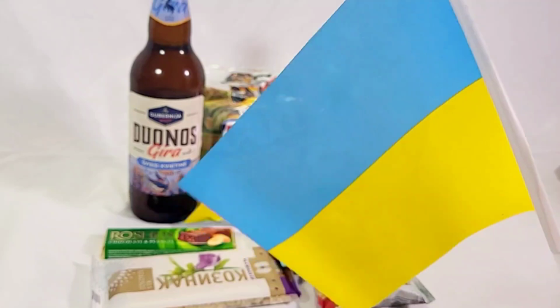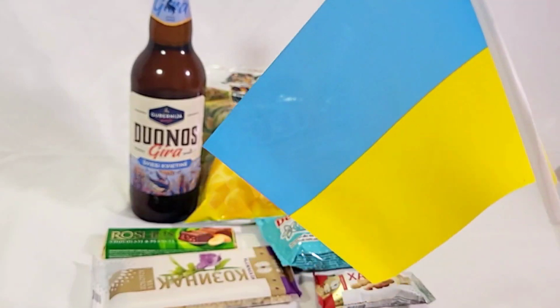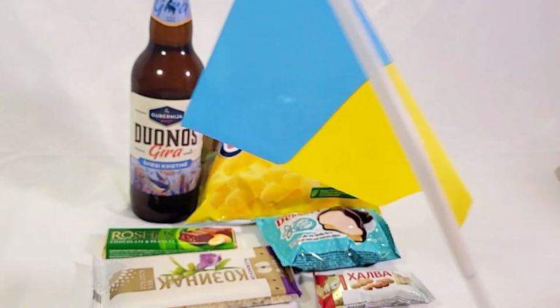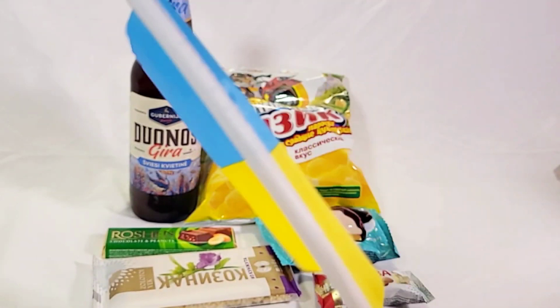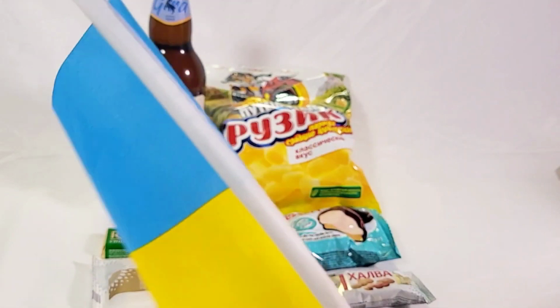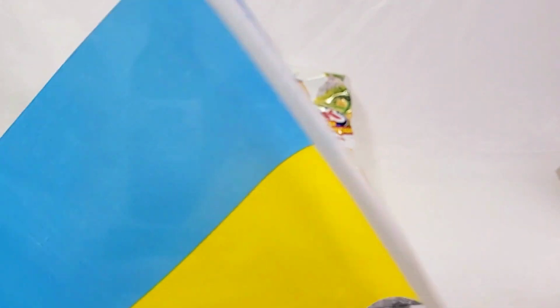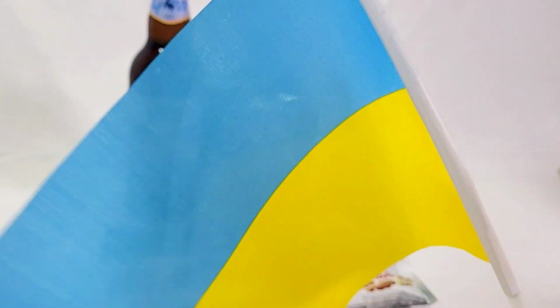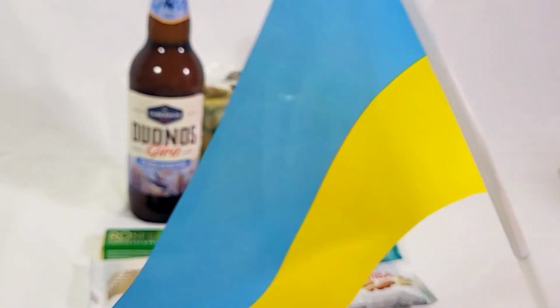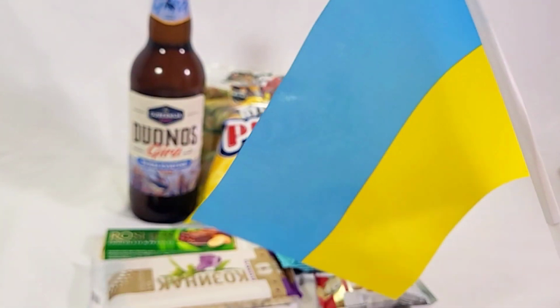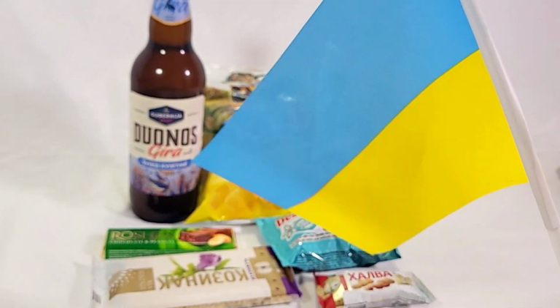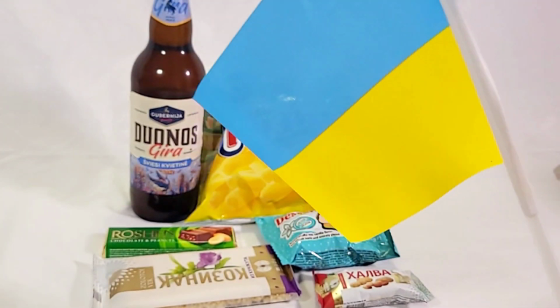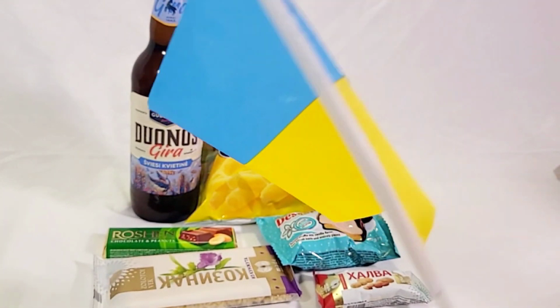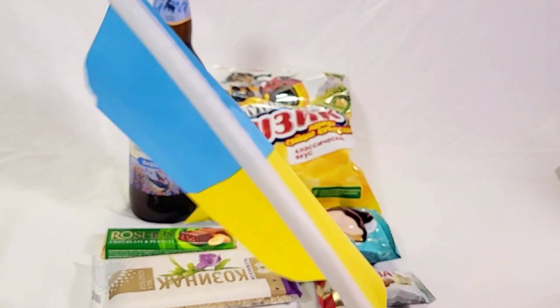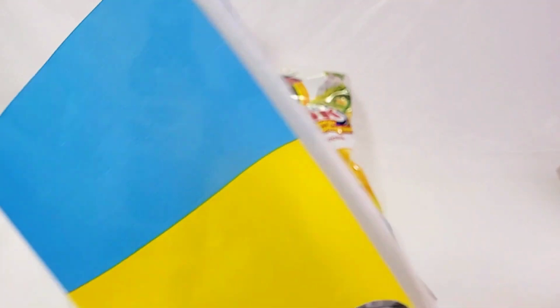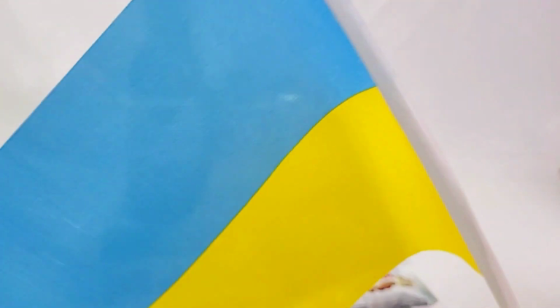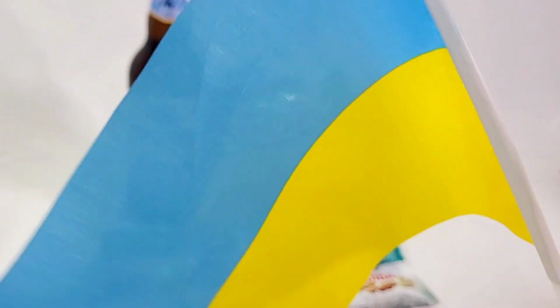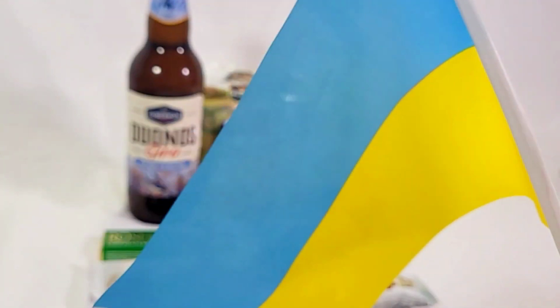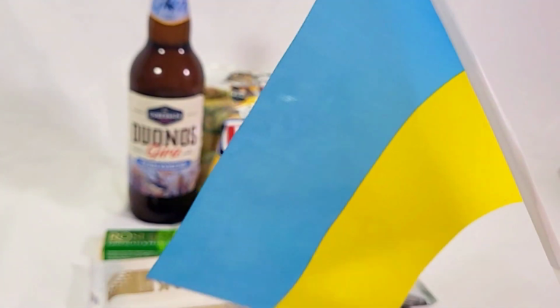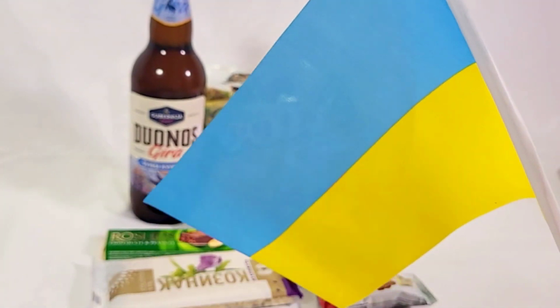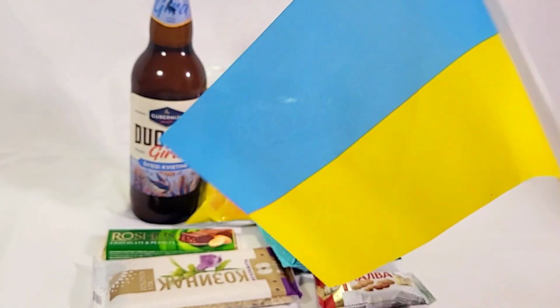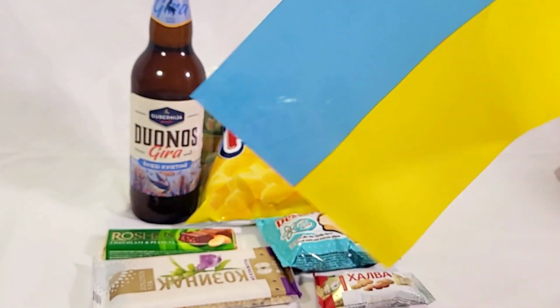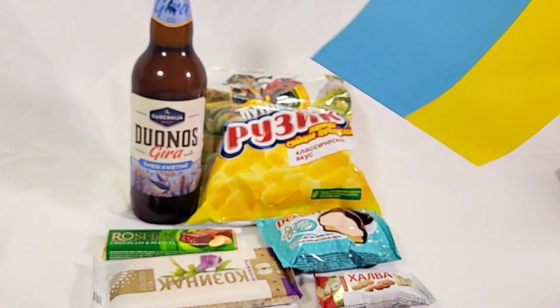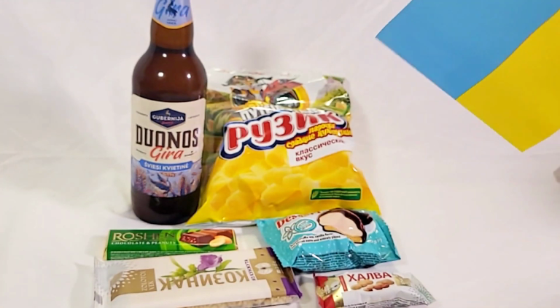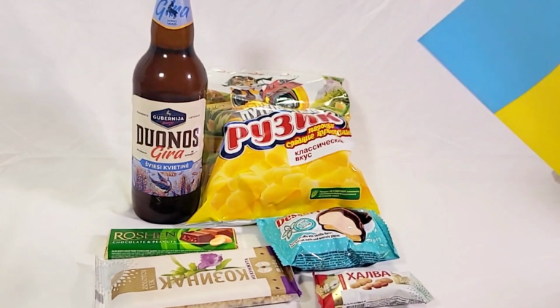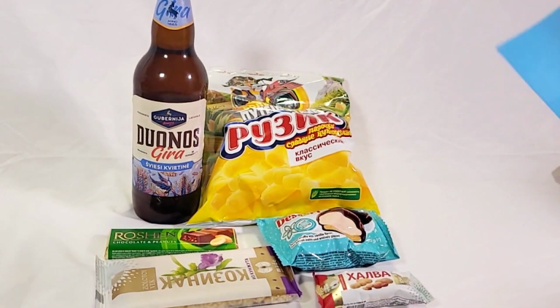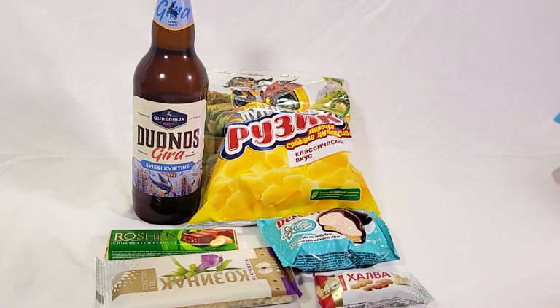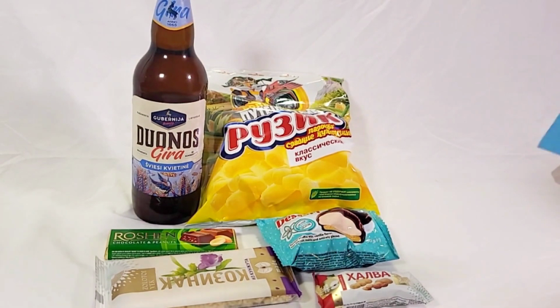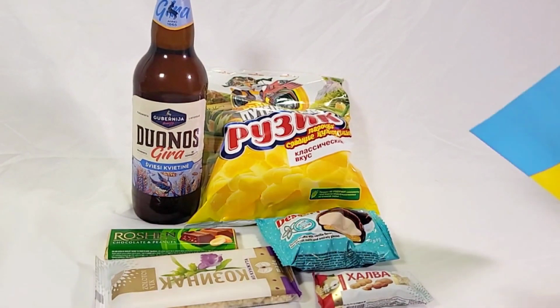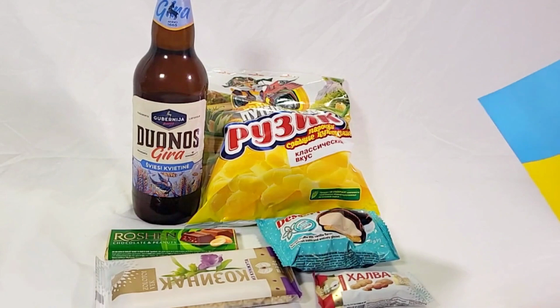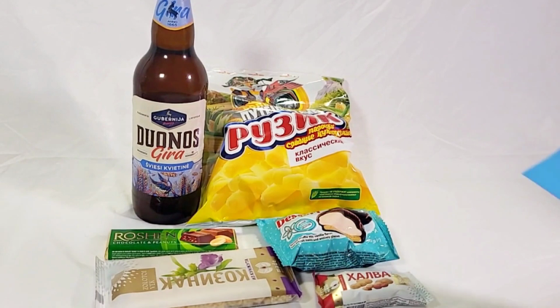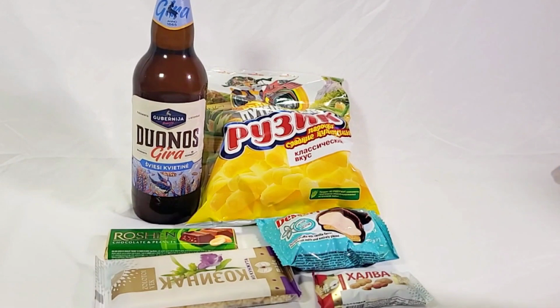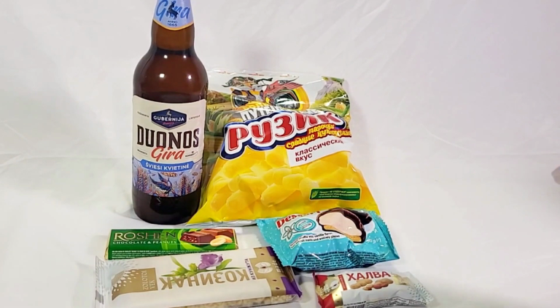Today I have a very special video. We're going to be supporting Ukraine by trying some of their tasty snacks.